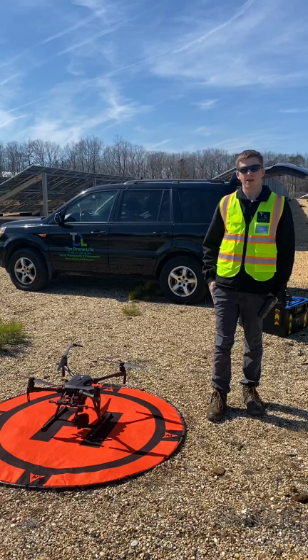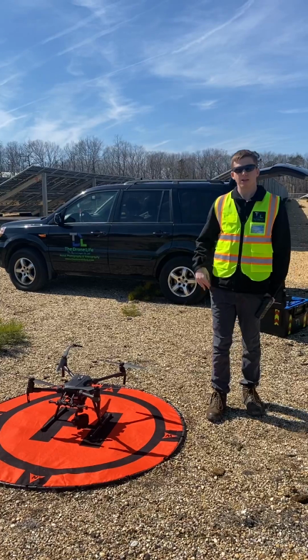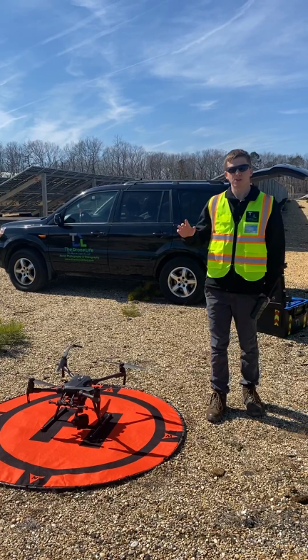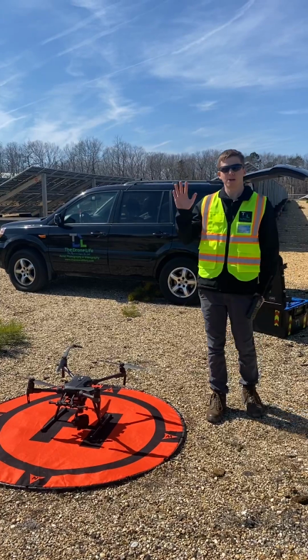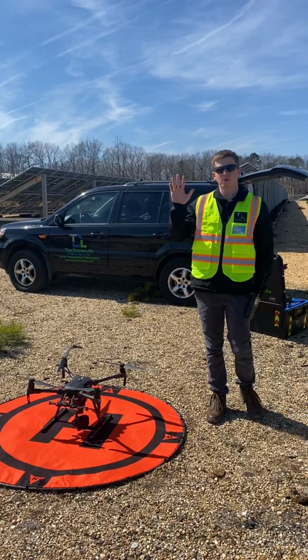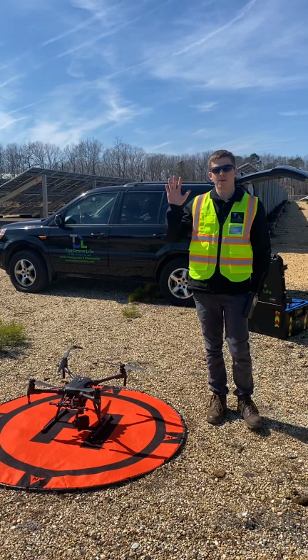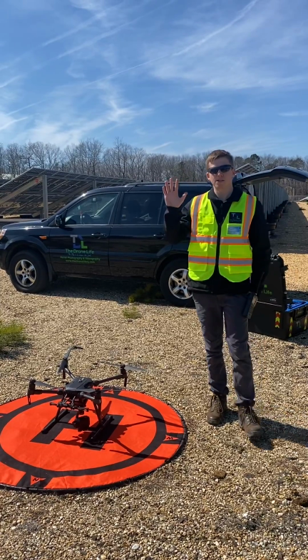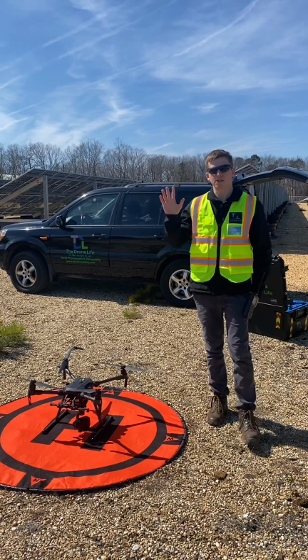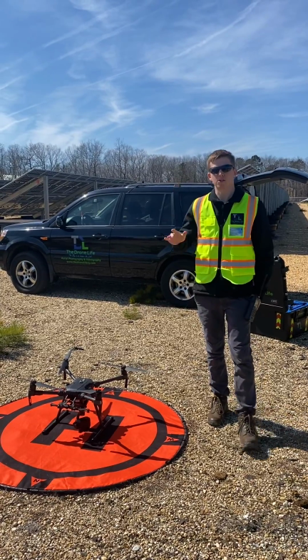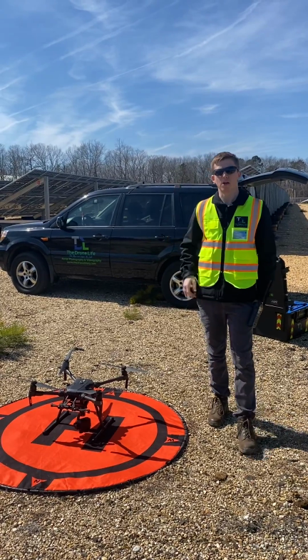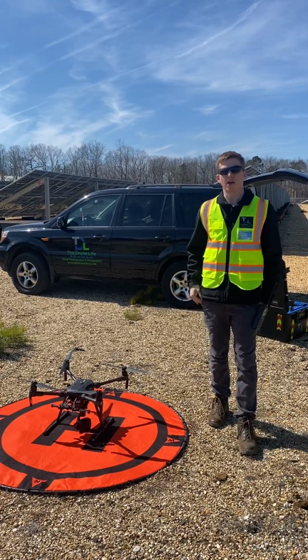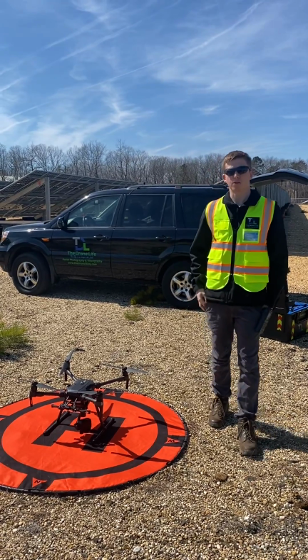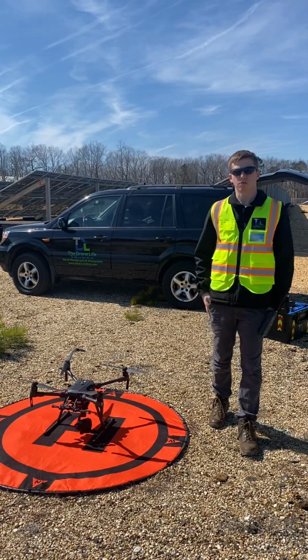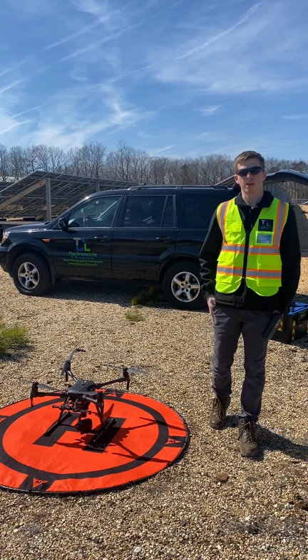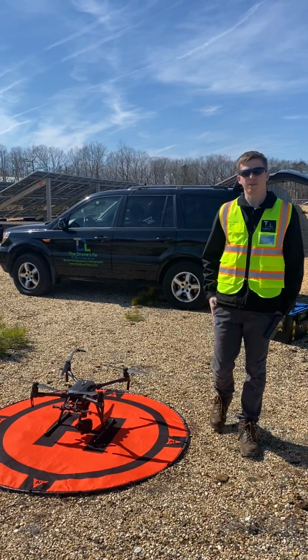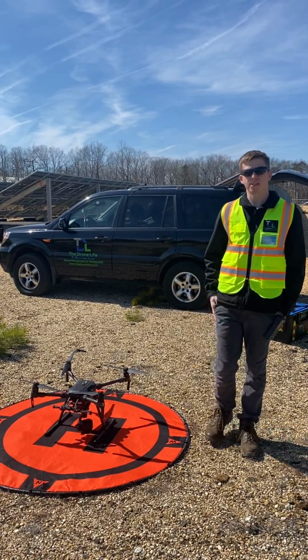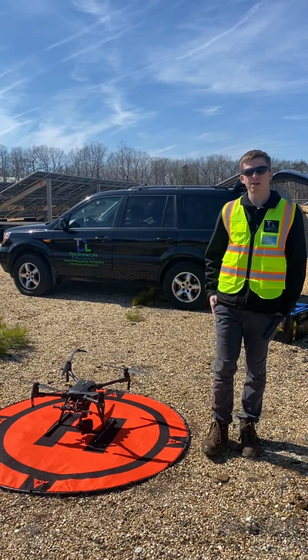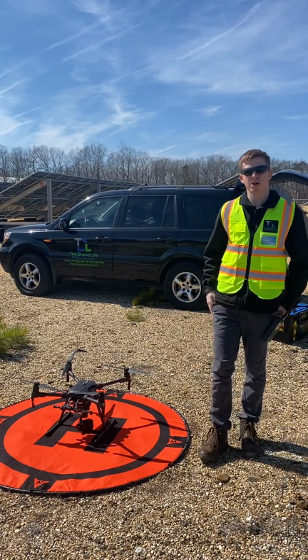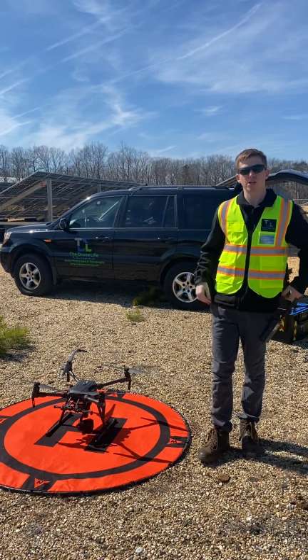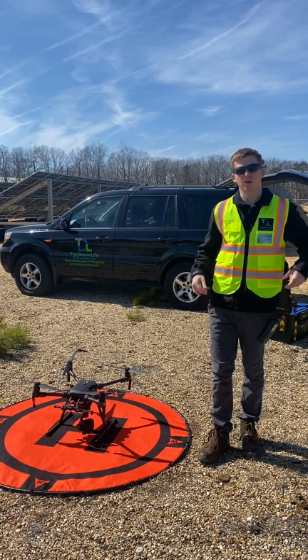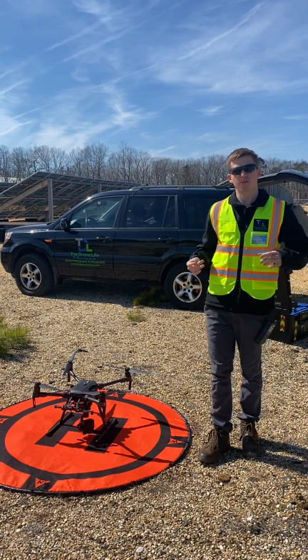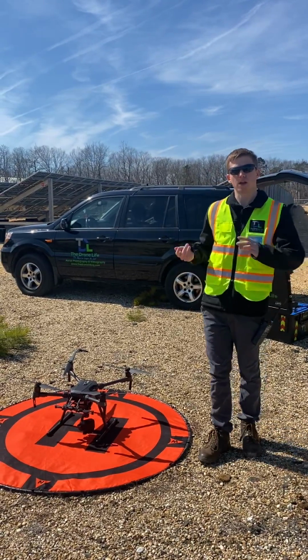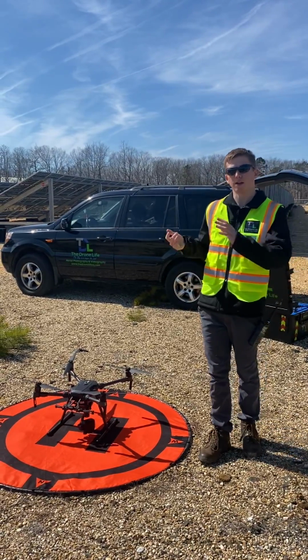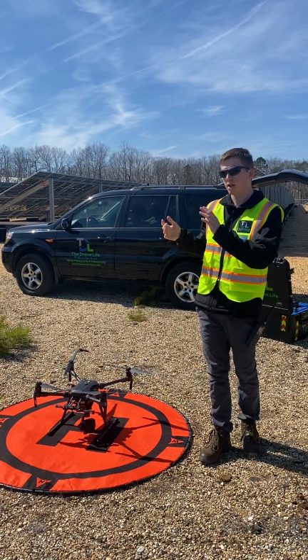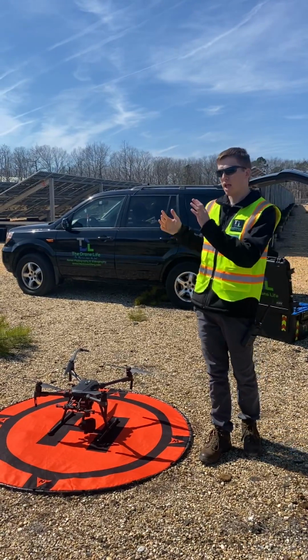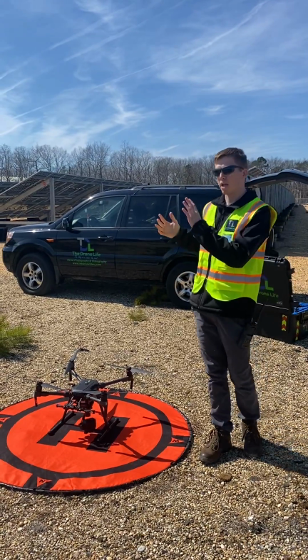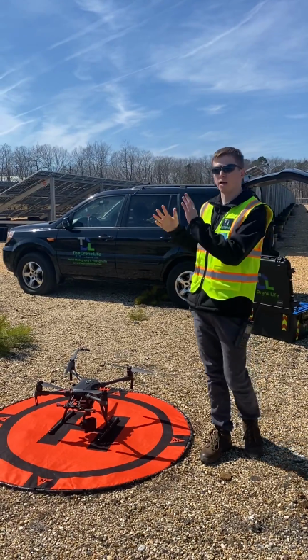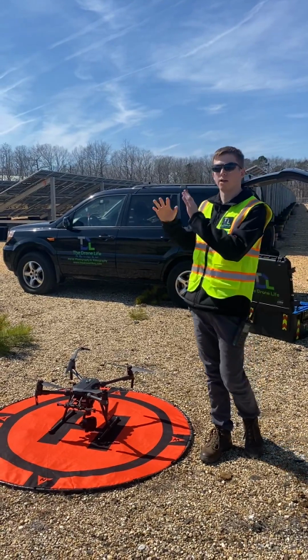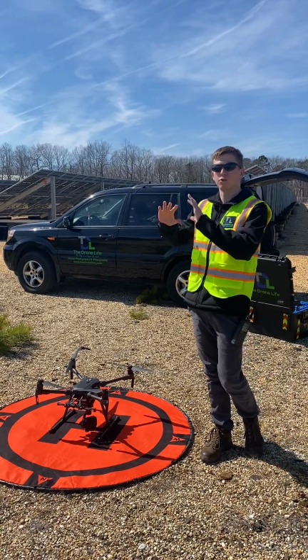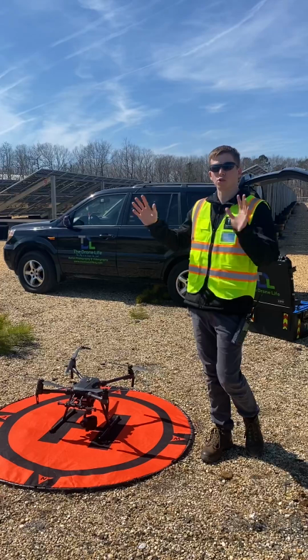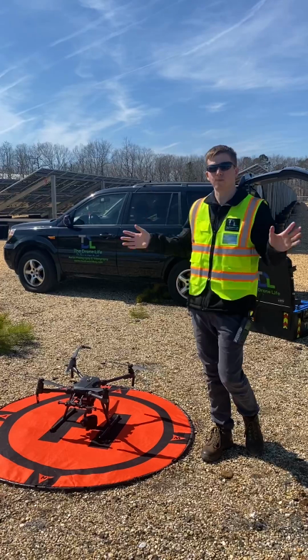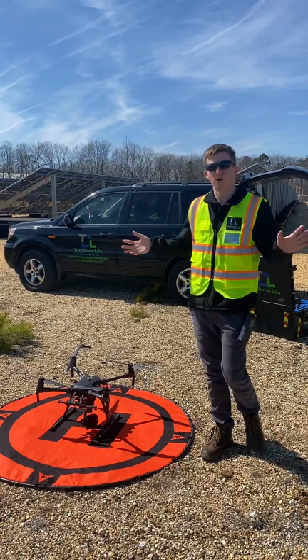Hey, how's it going everyone? This is John at The Drone Life and today we're actually out here flying at another solar farm.